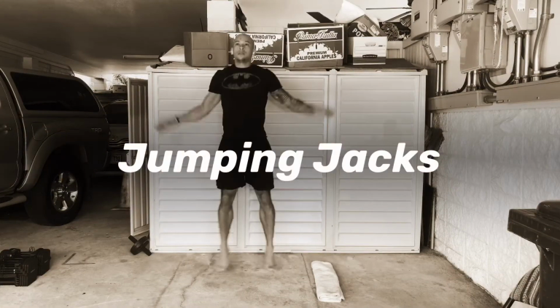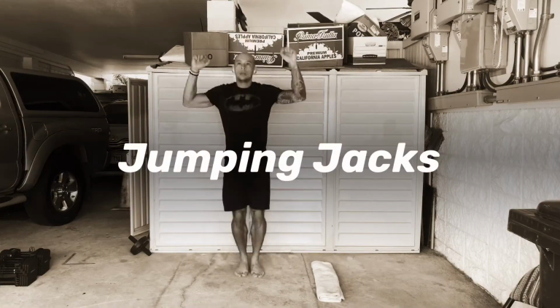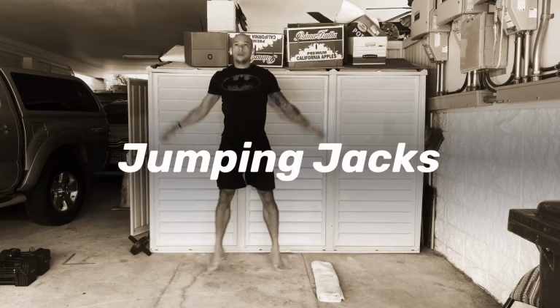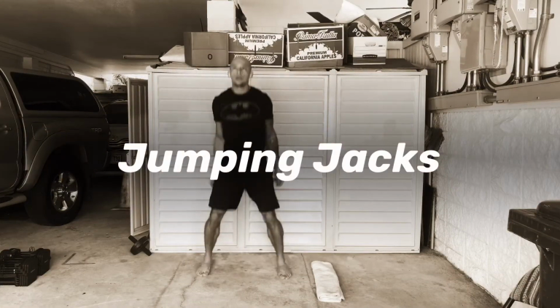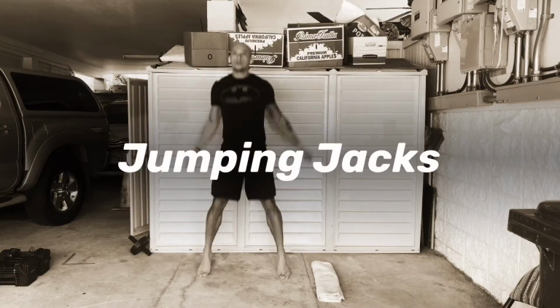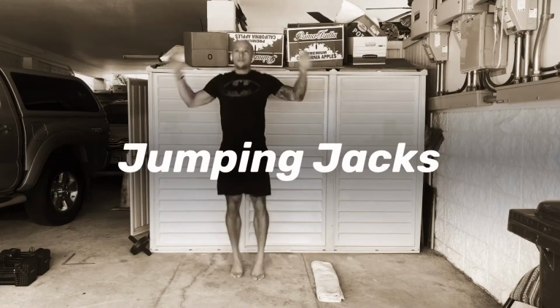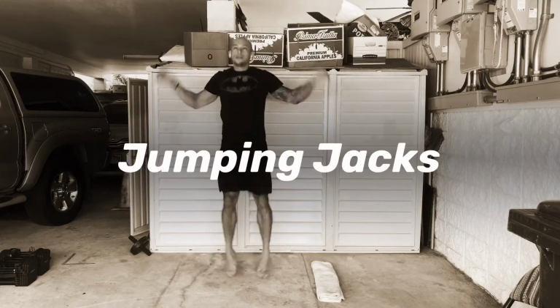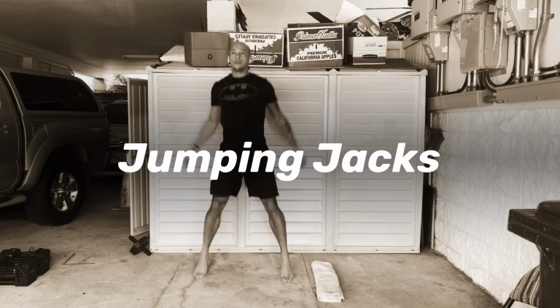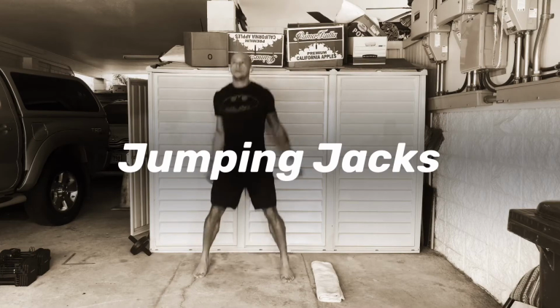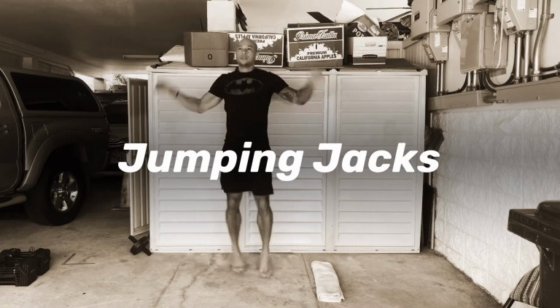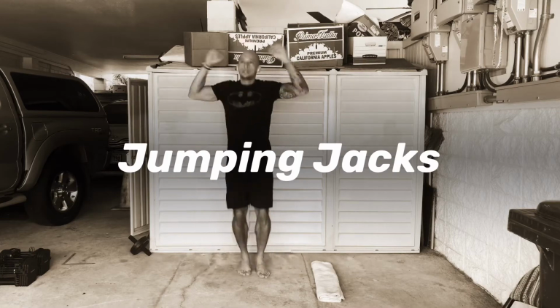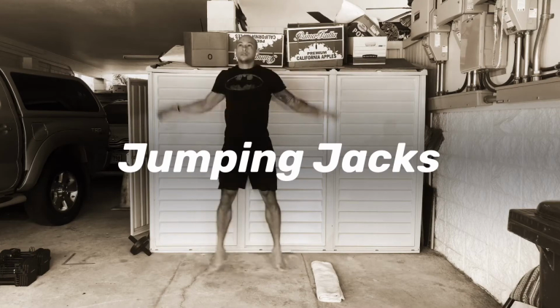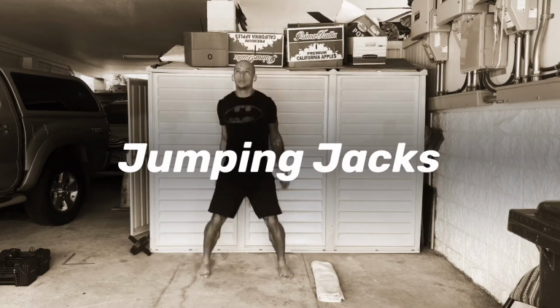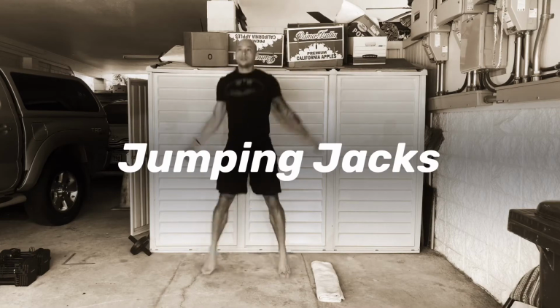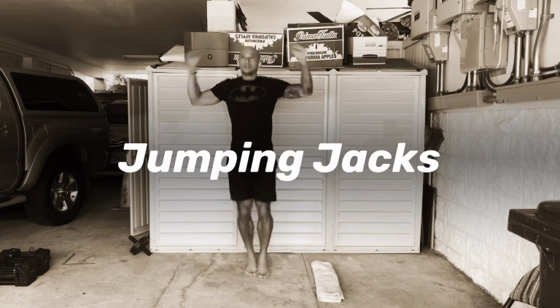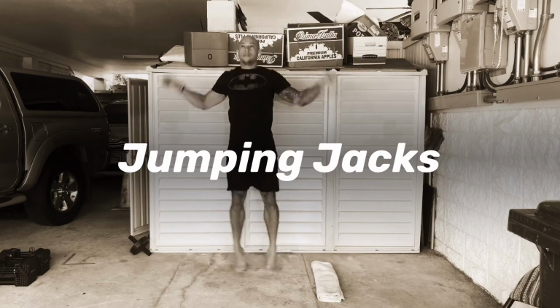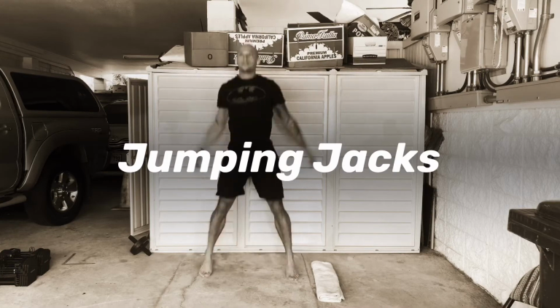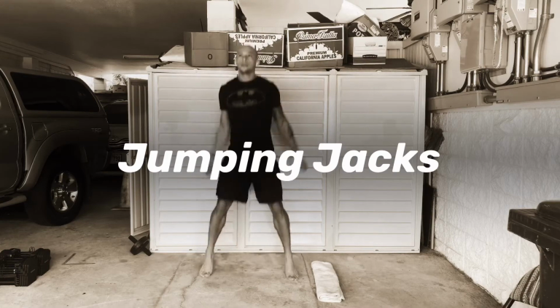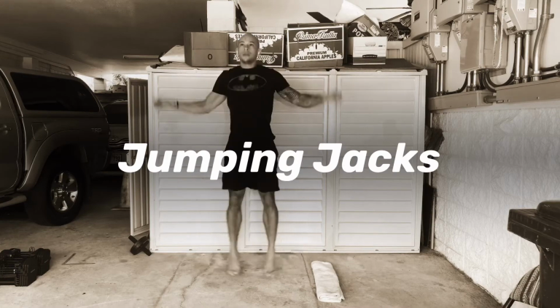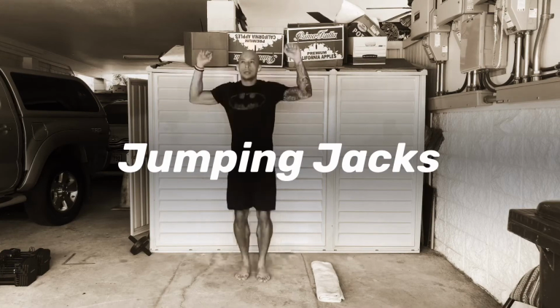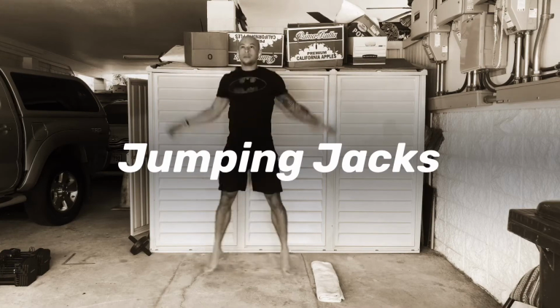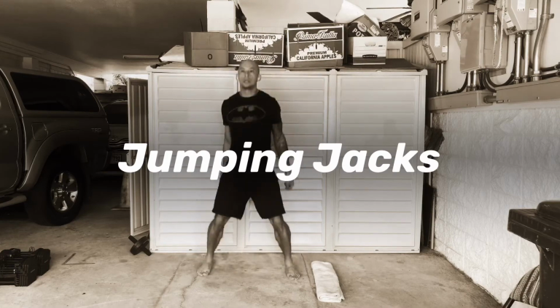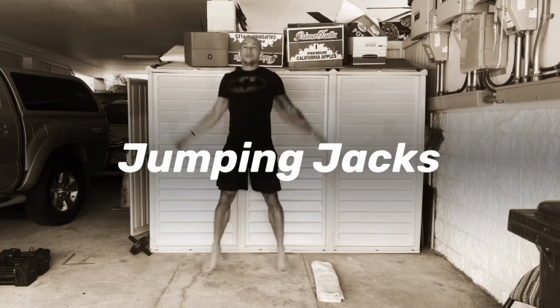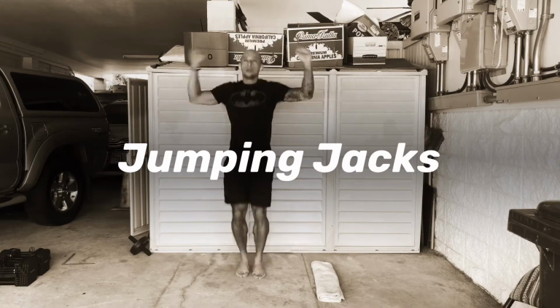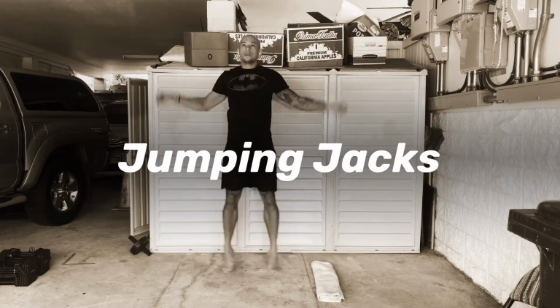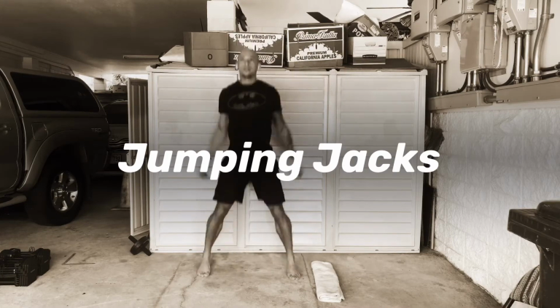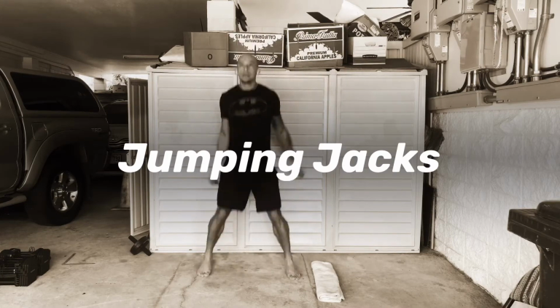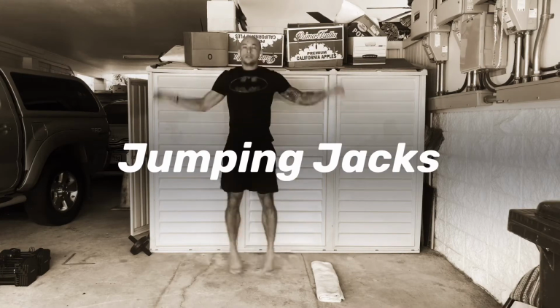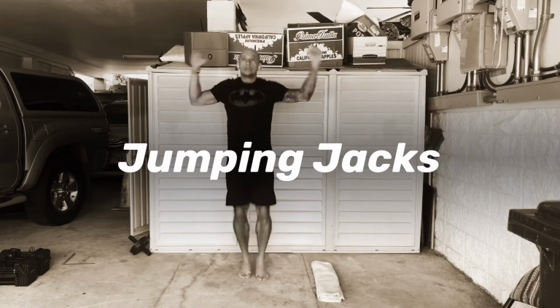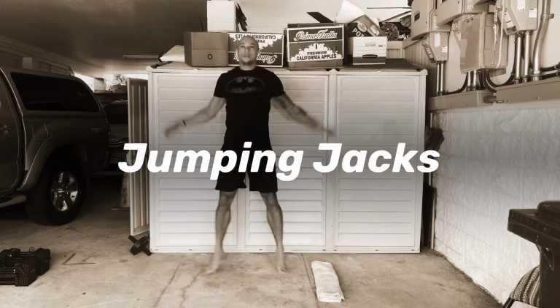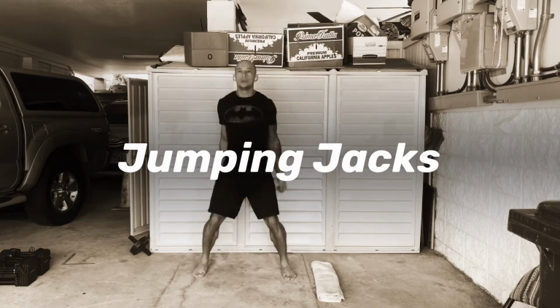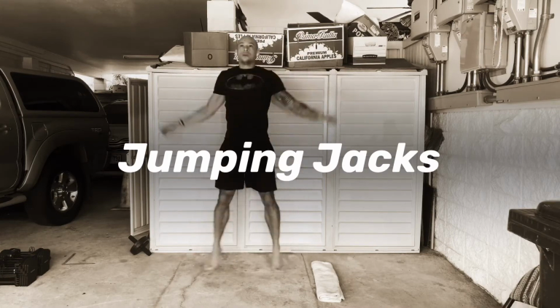You're kicking off with the classic cardio exercise, the jumping jacks. Just keep the arms and the legs moving — that's about it.